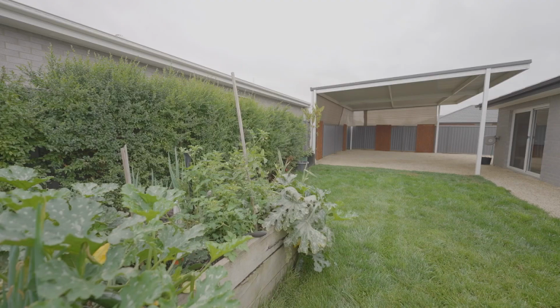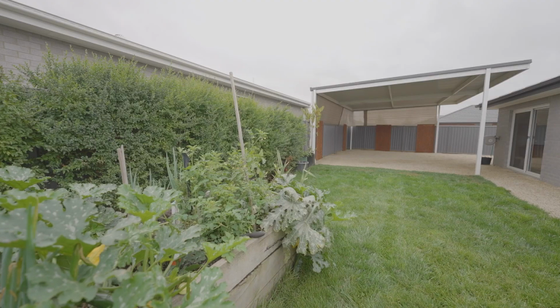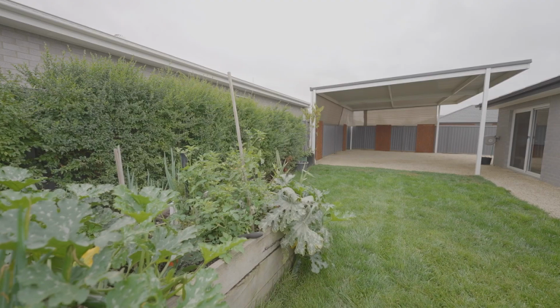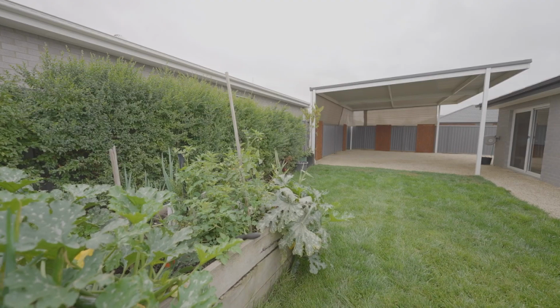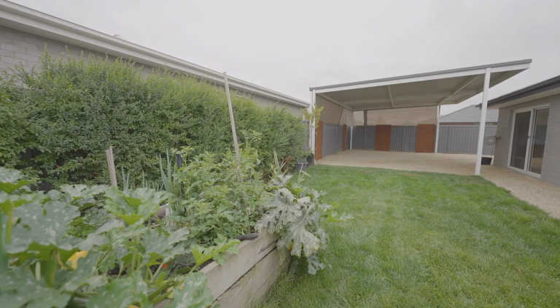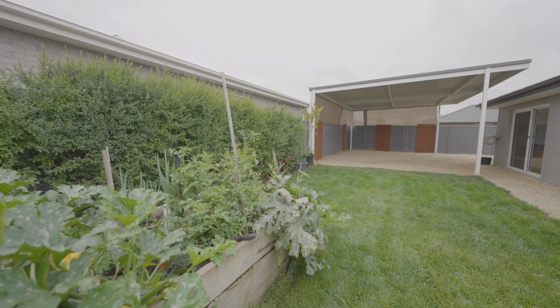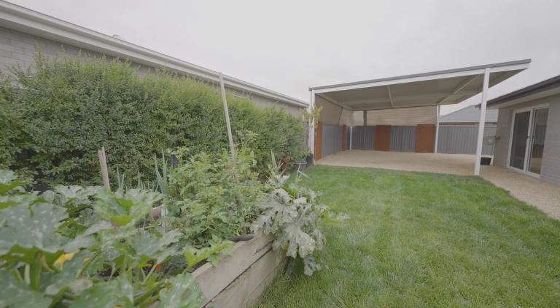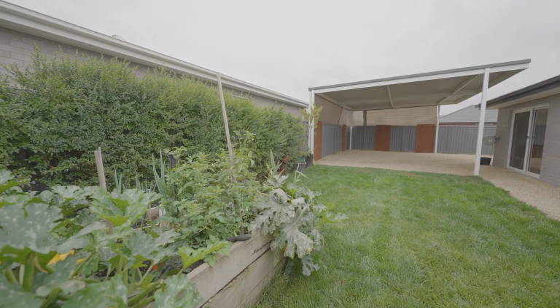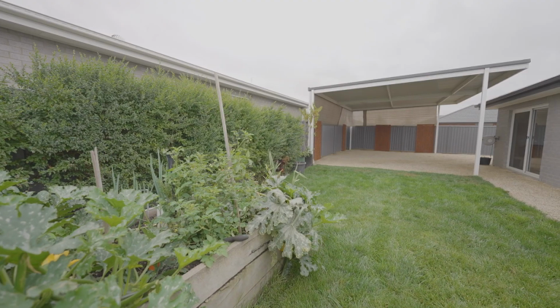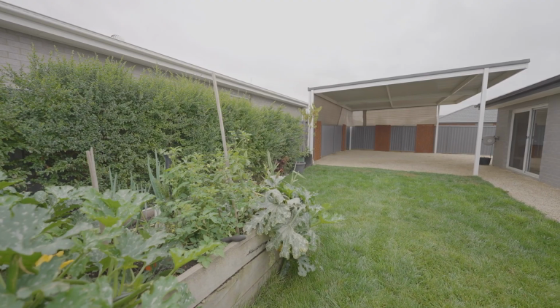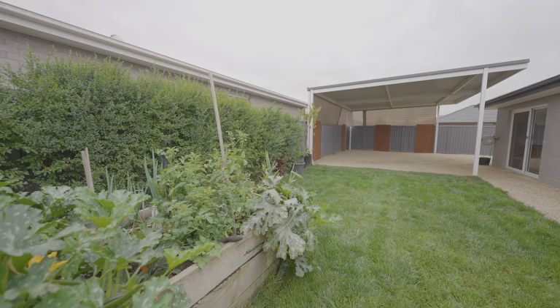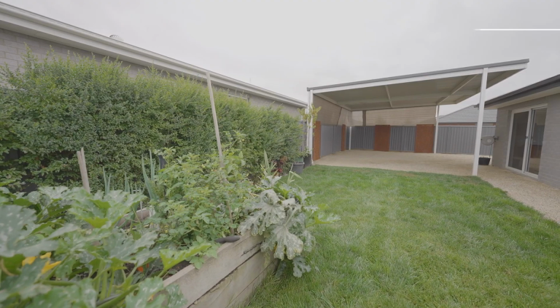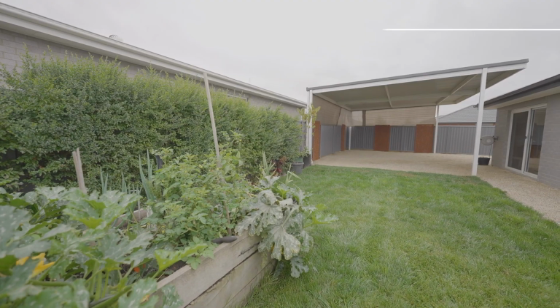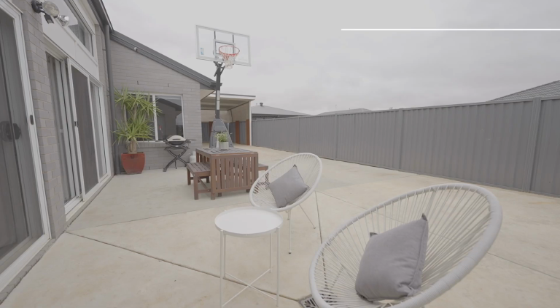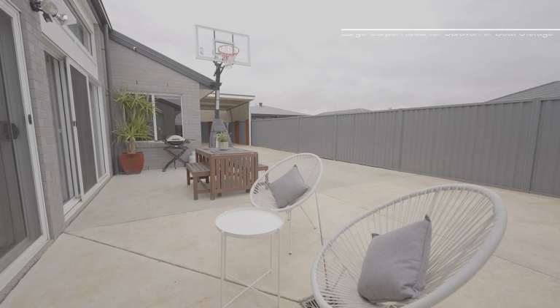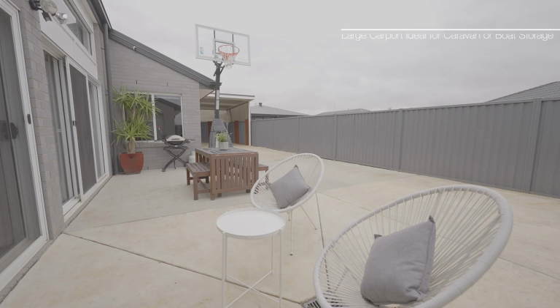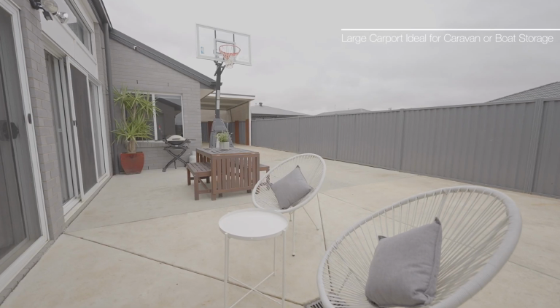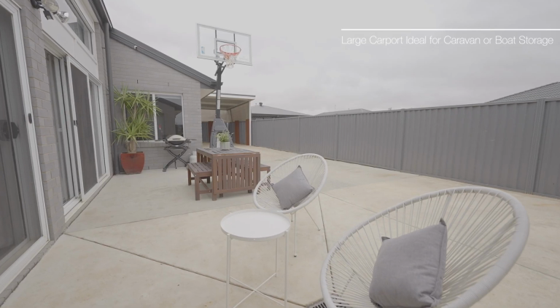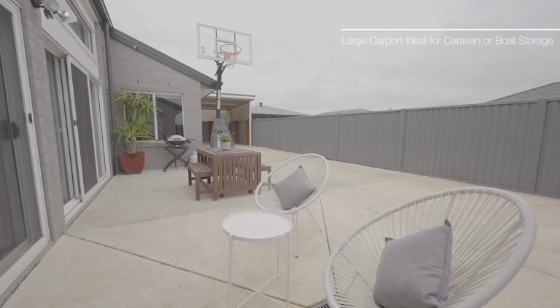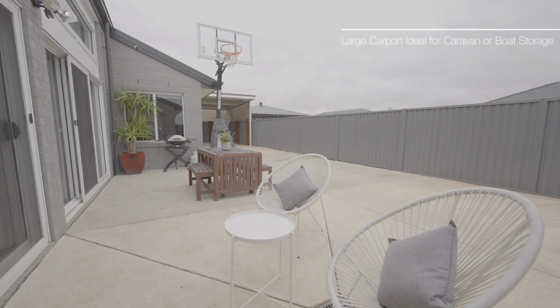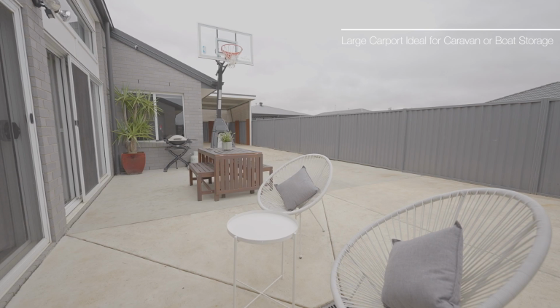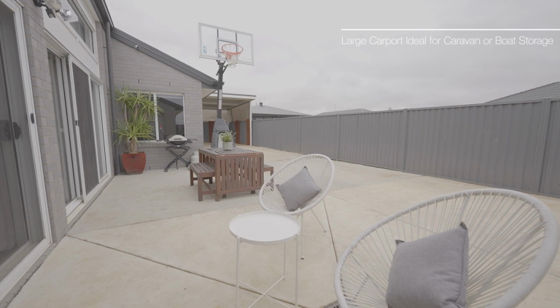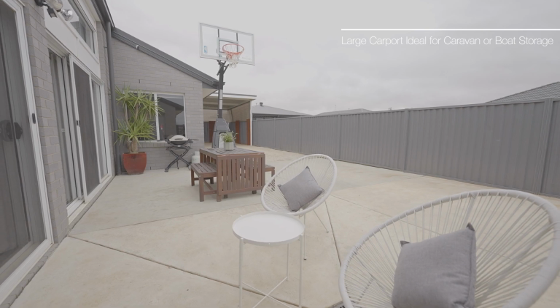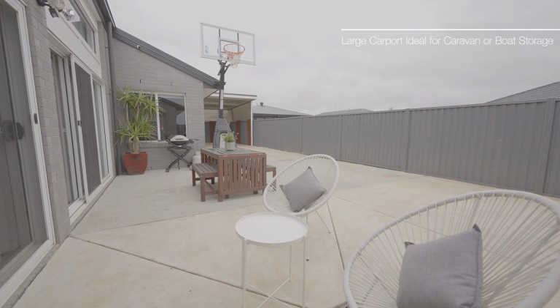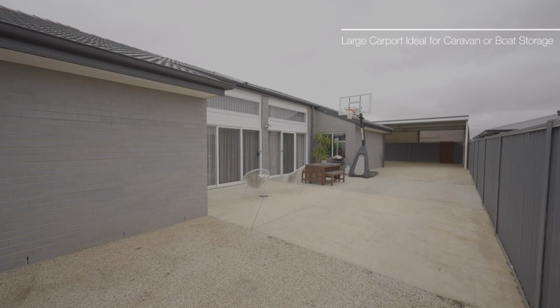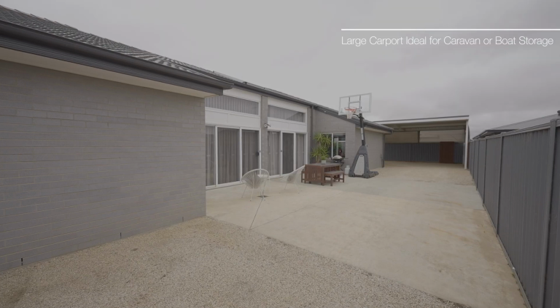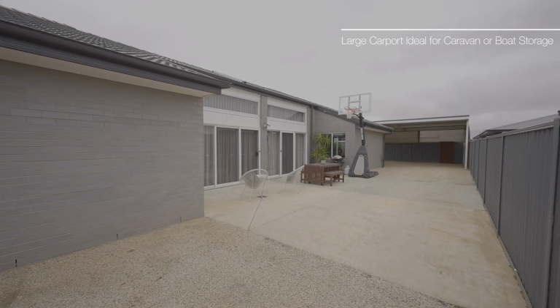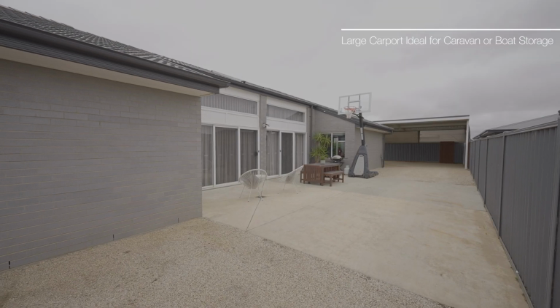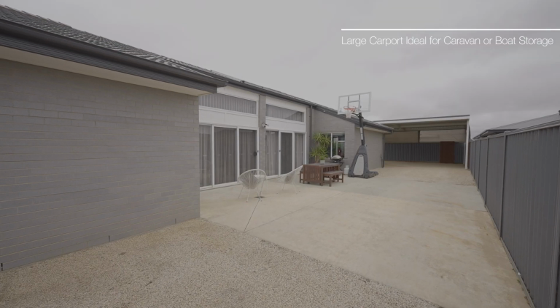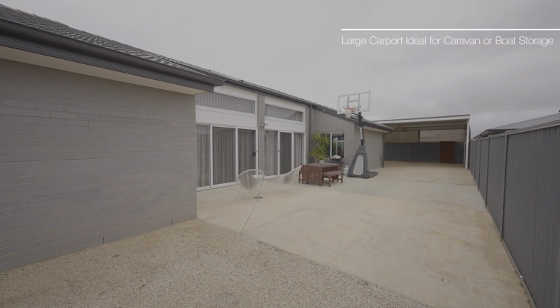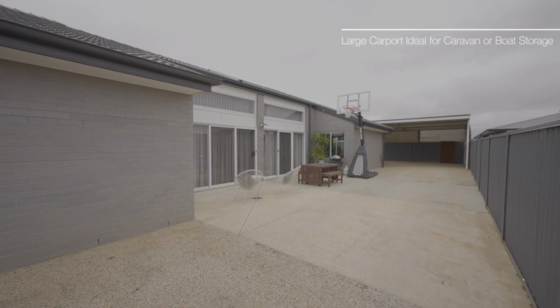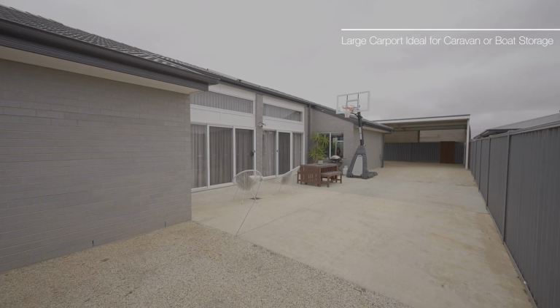Outside continues to impress with landscaped gardens and a large carport, ideal for storing a caravan, boat or trade vehicles.